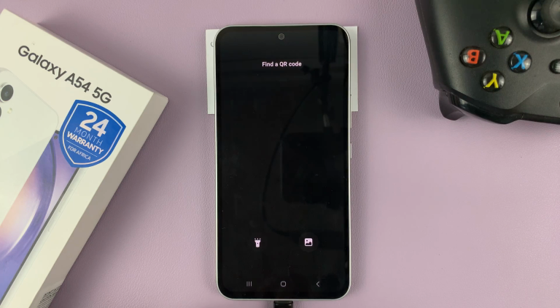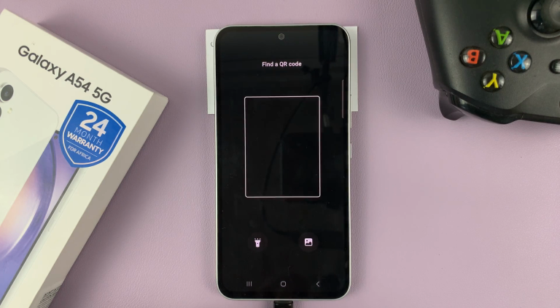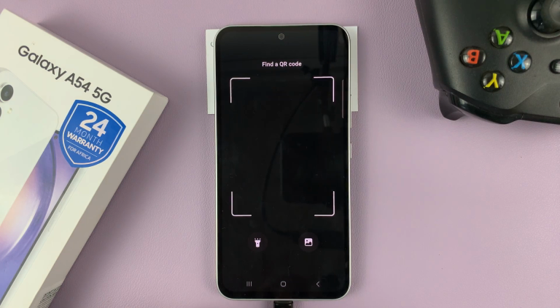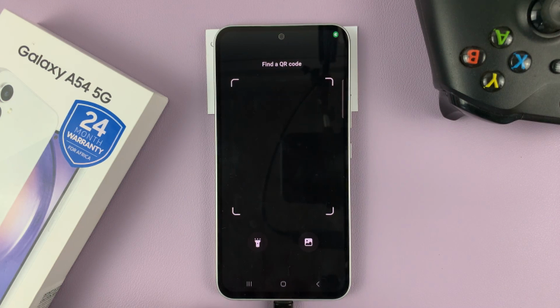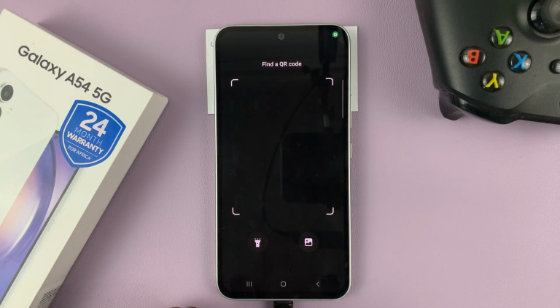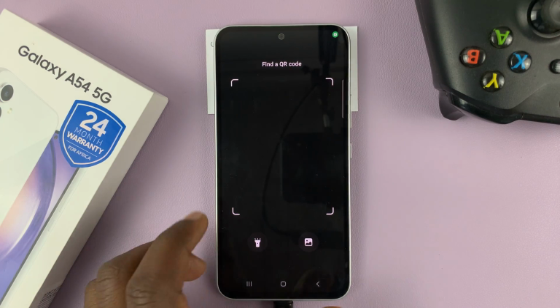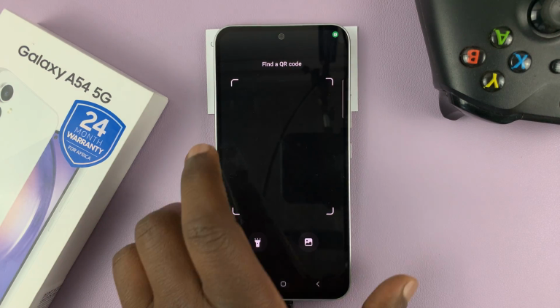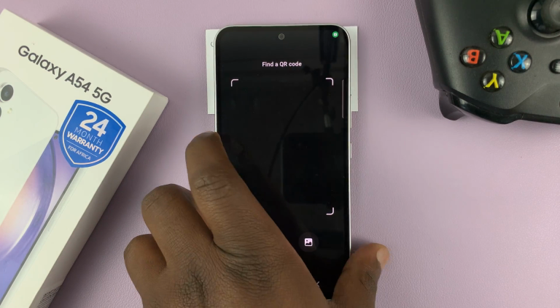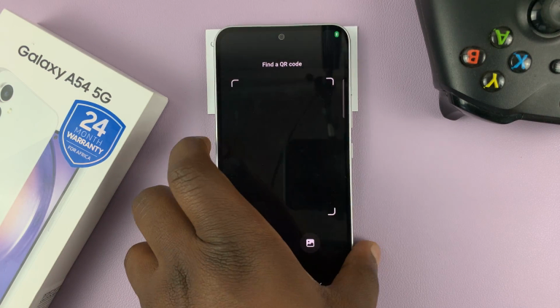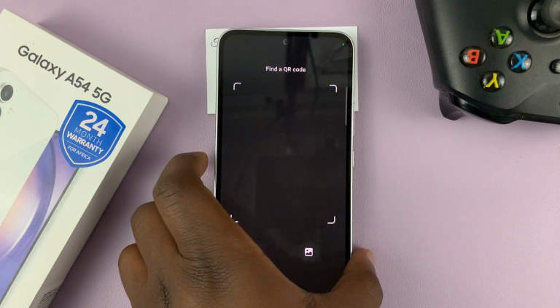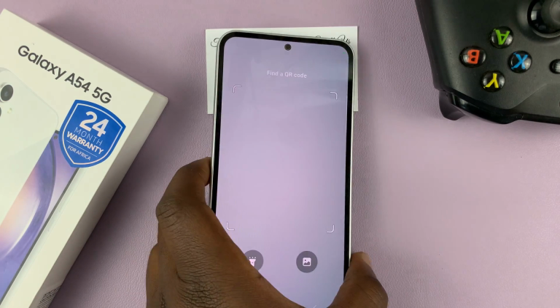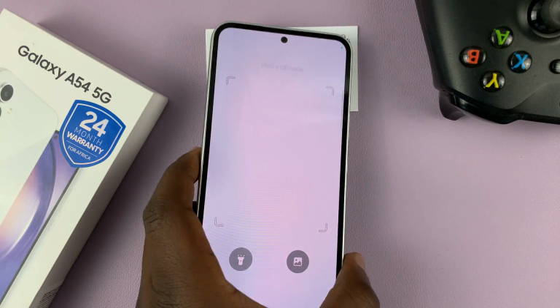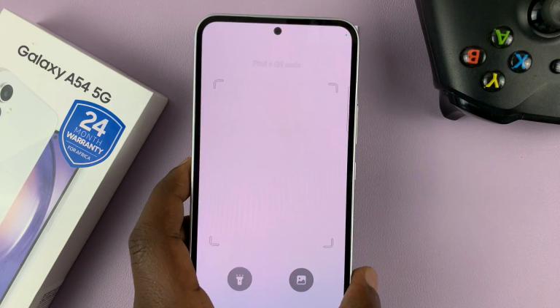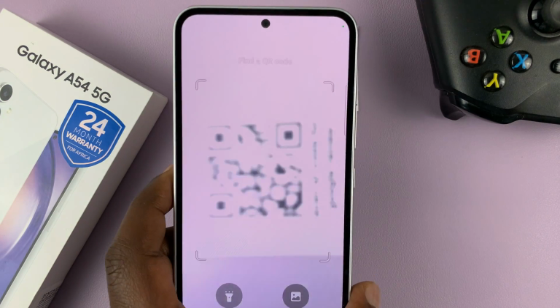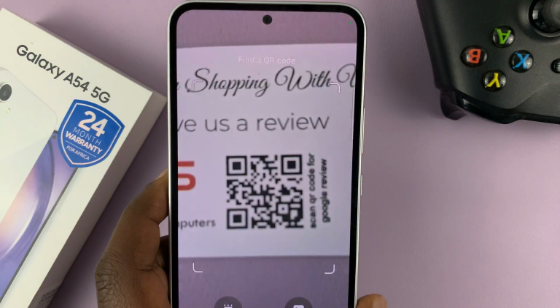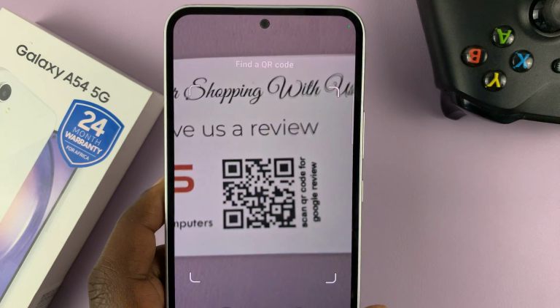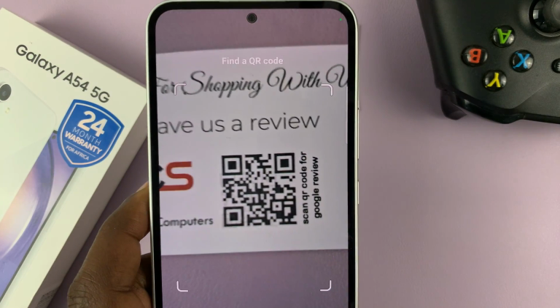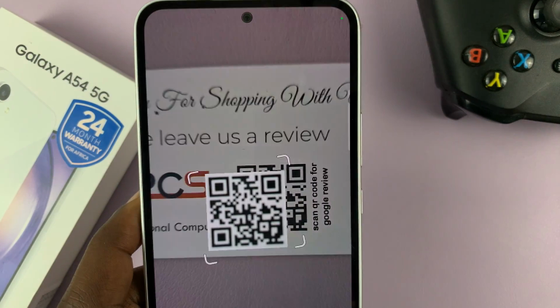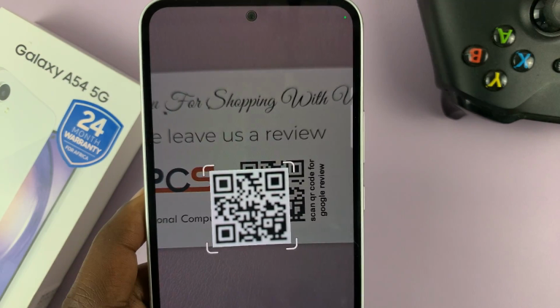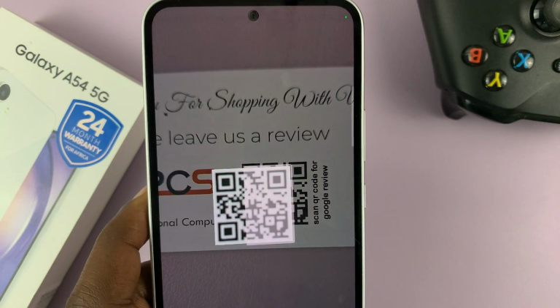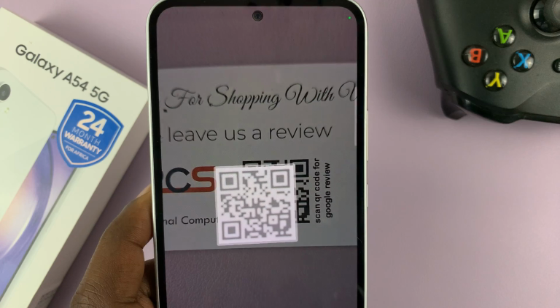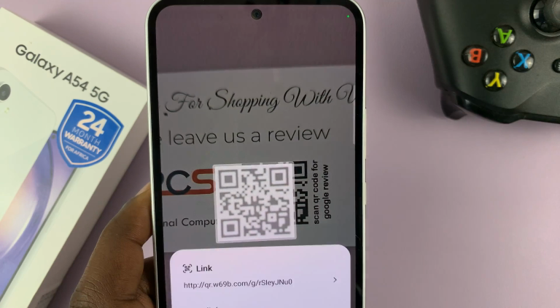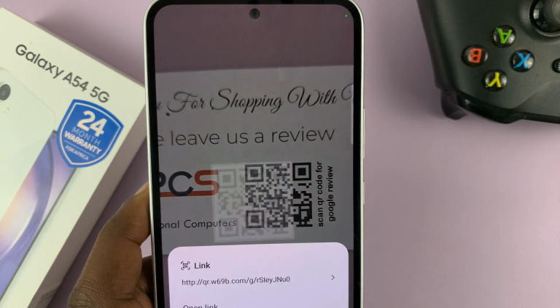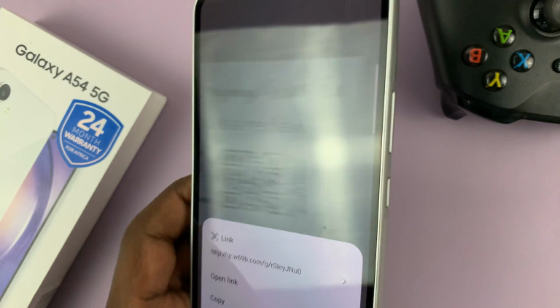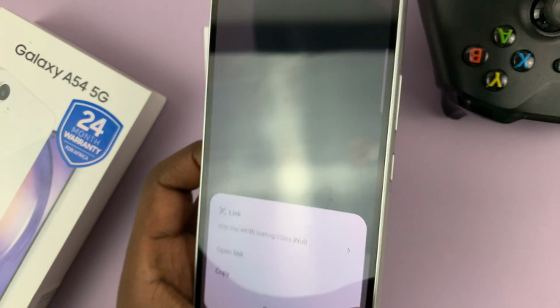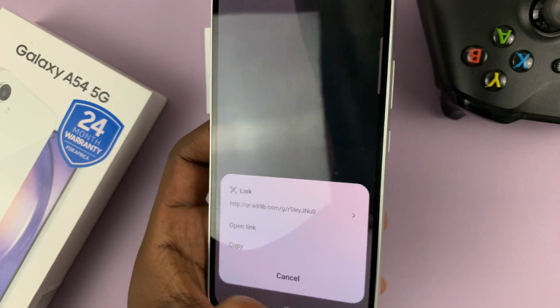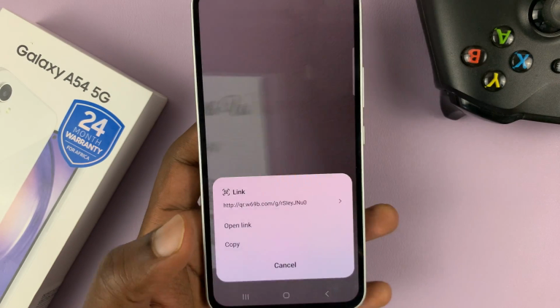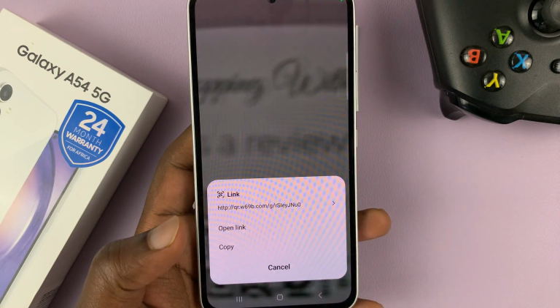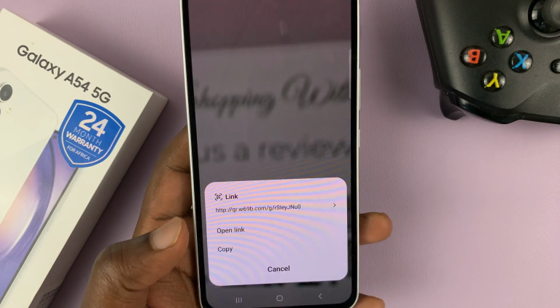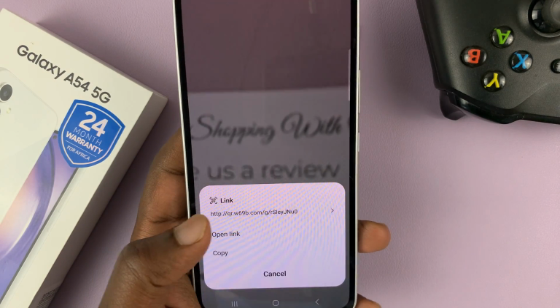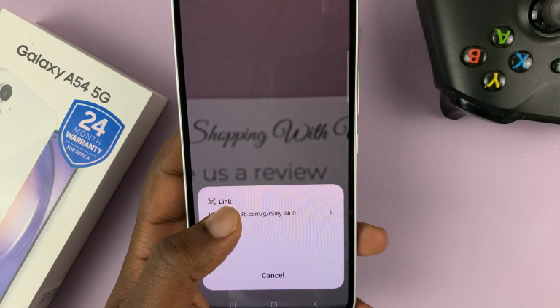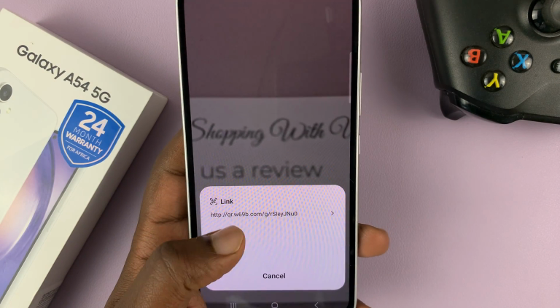That opens the QR code scanner via your camera, and you can use it to scan QR codes.